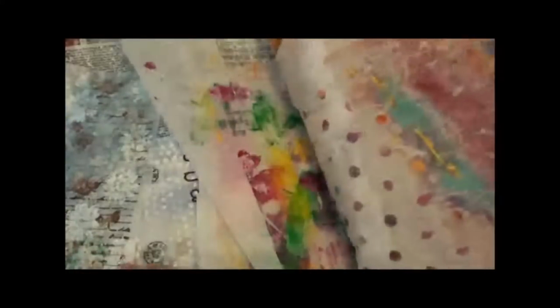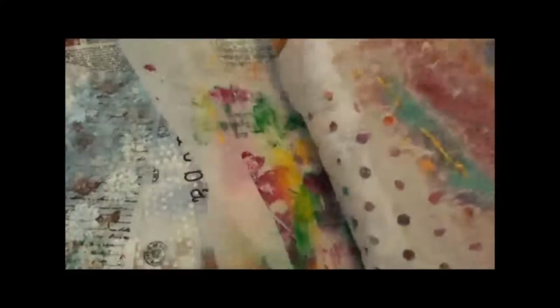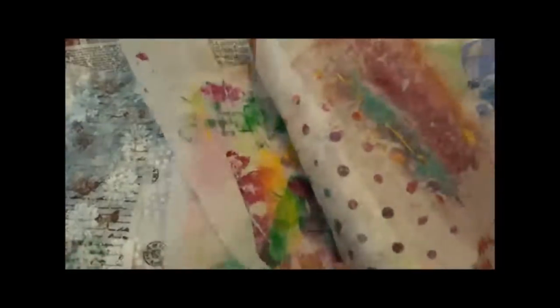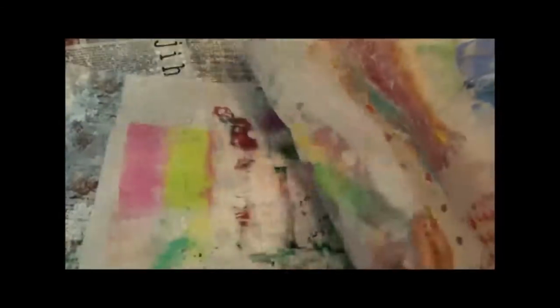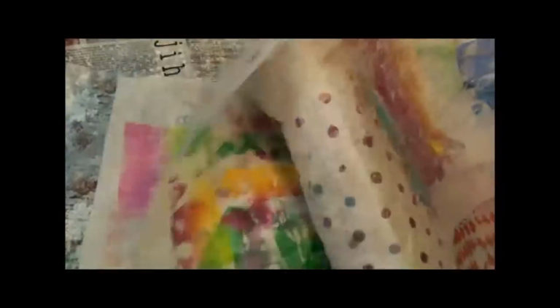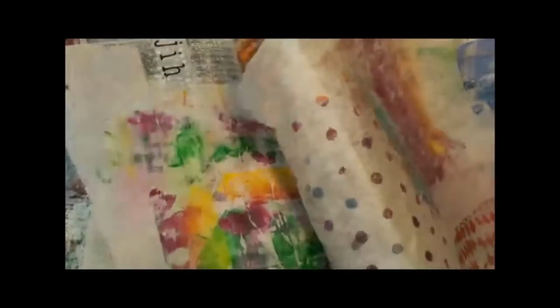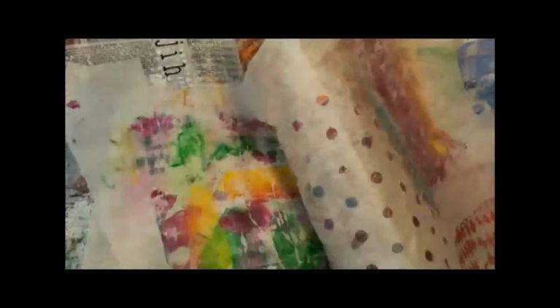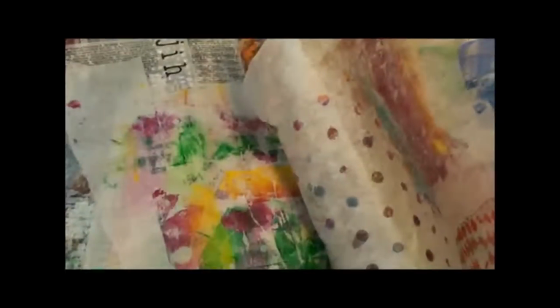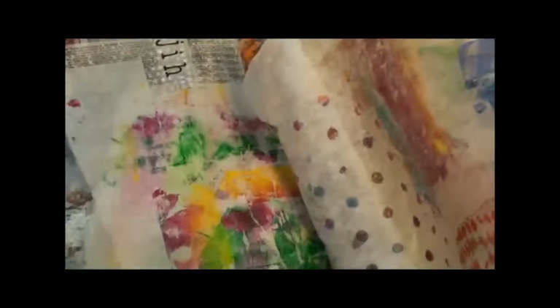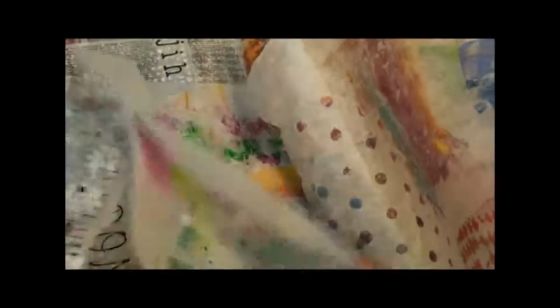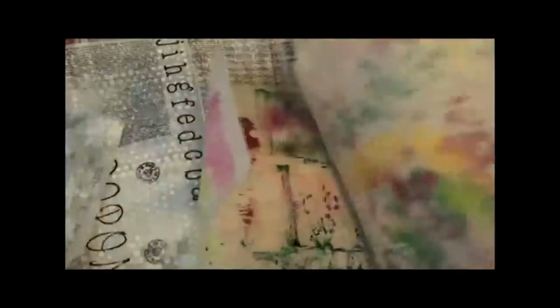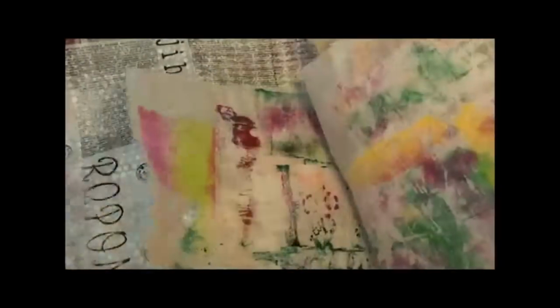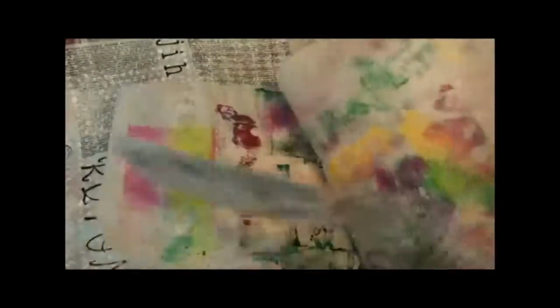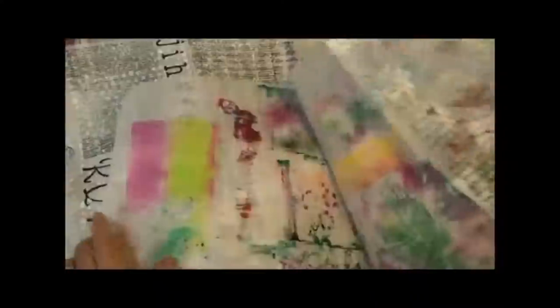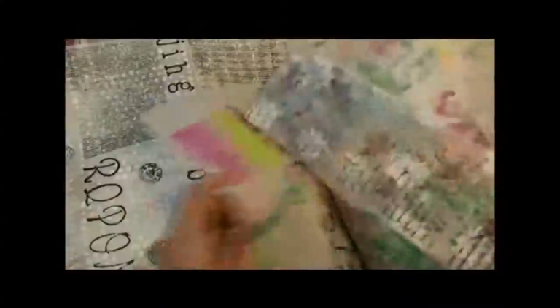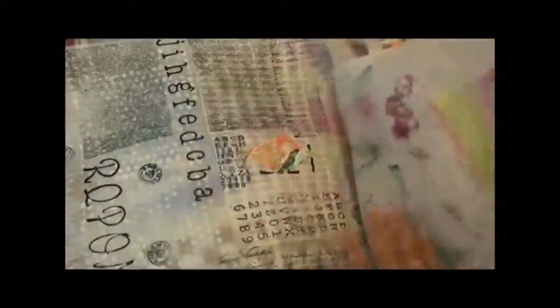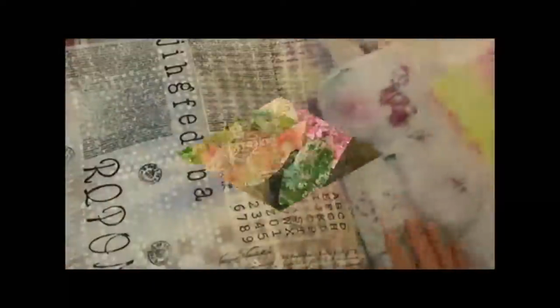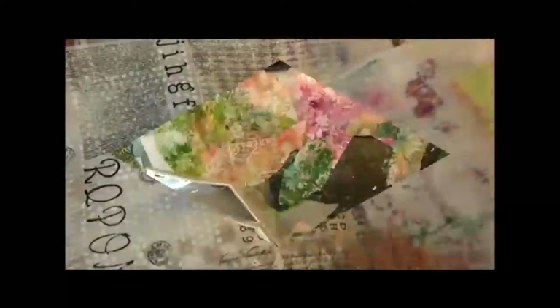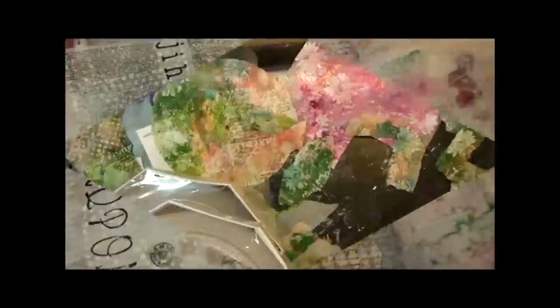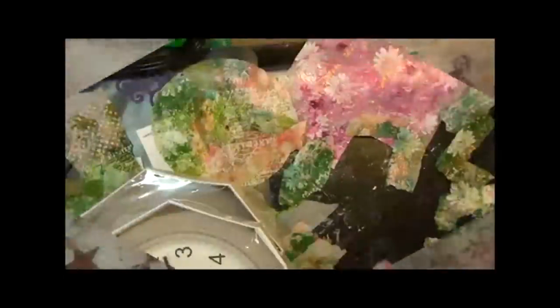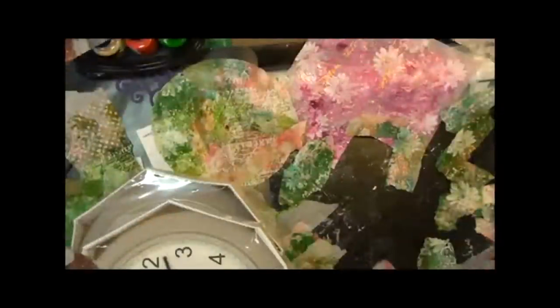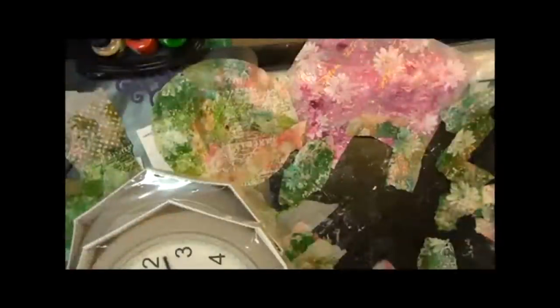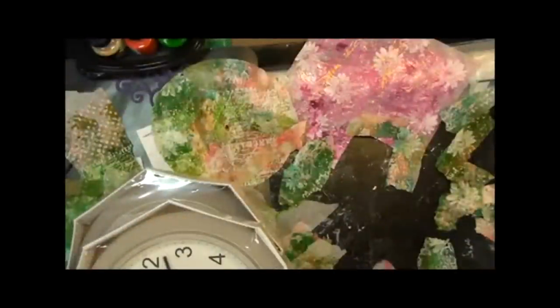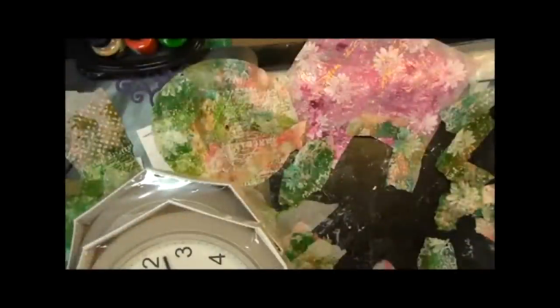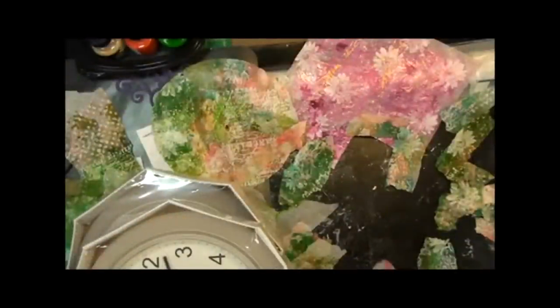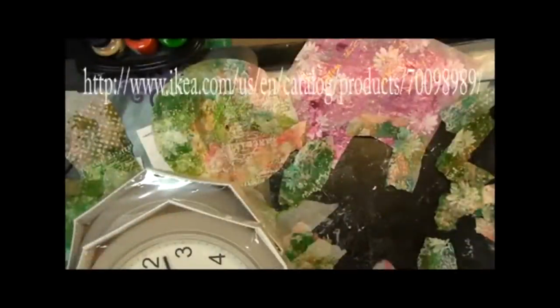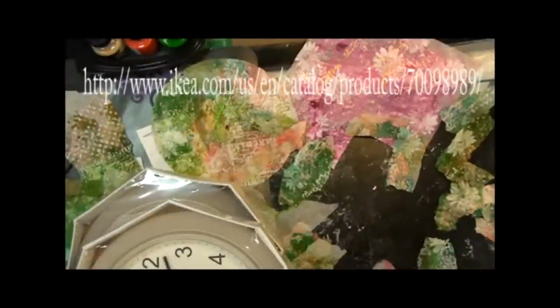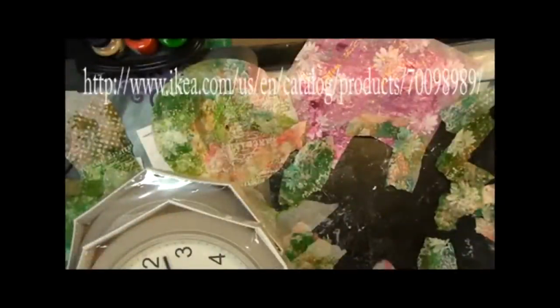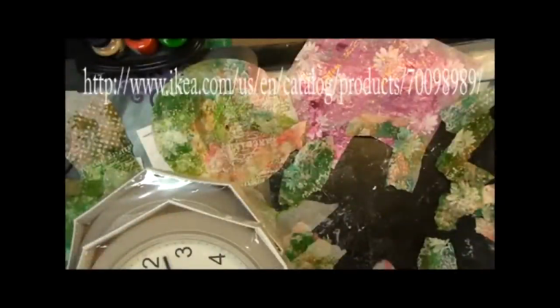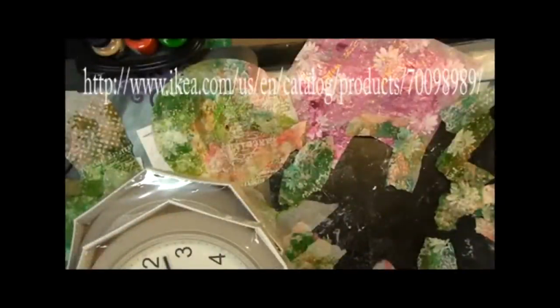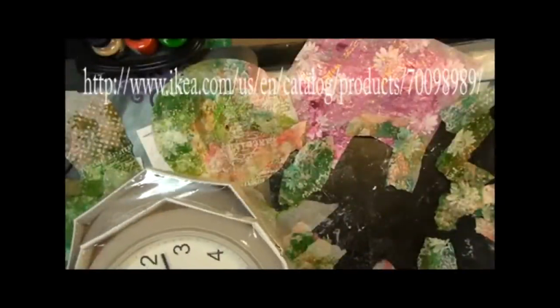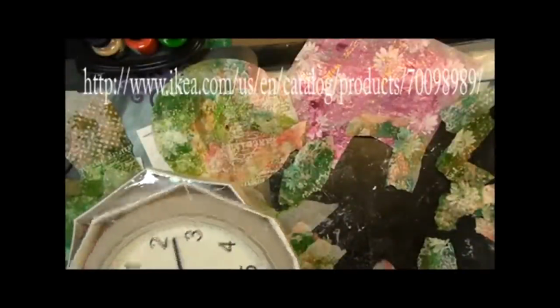We're going to have some more fun with our painted tissue paper that we made in our class the other day. Today we're going to use it to make a clock.